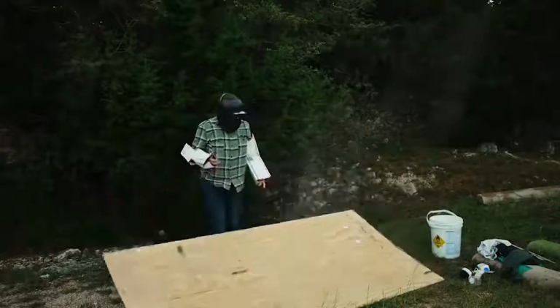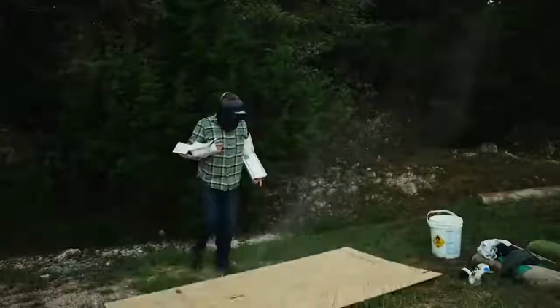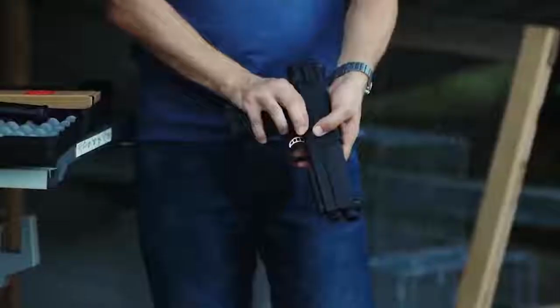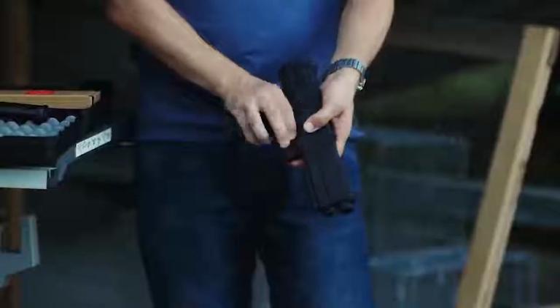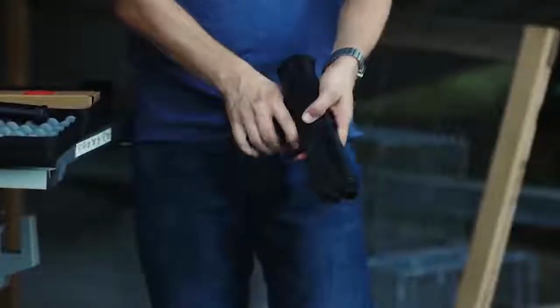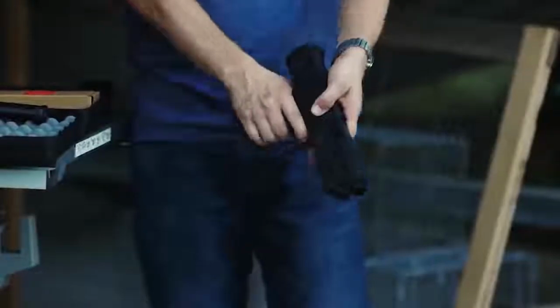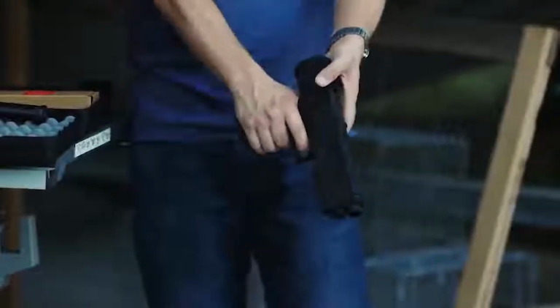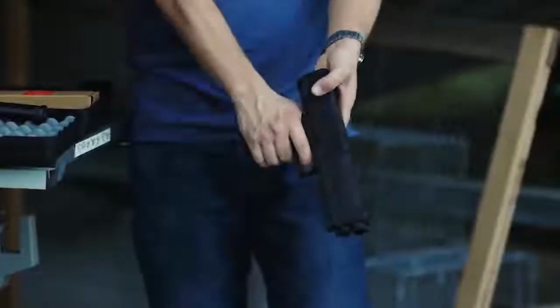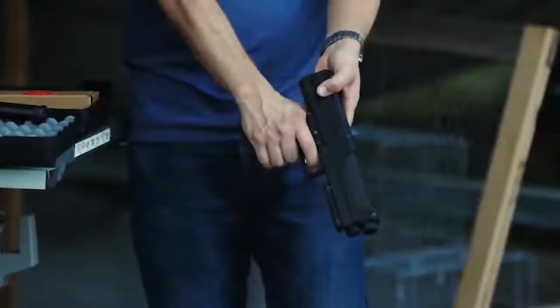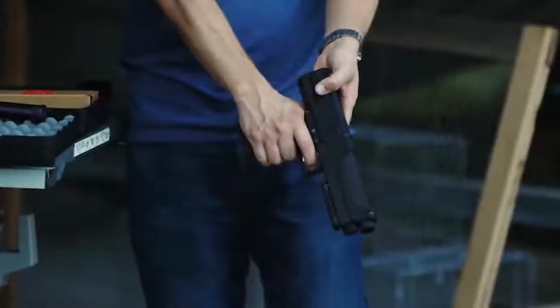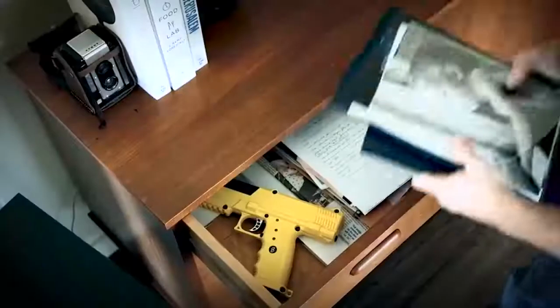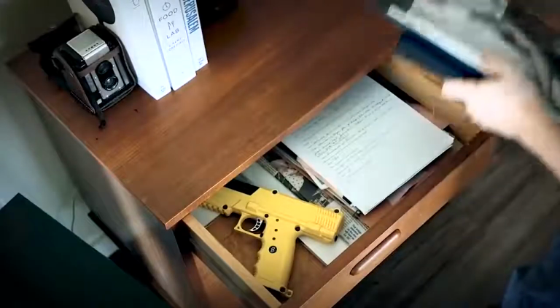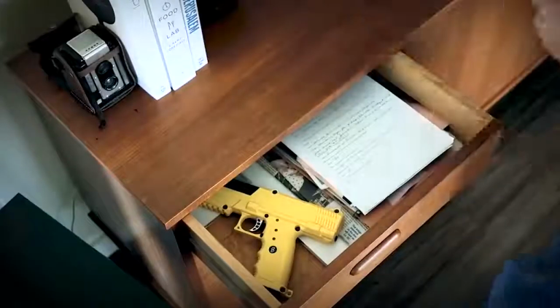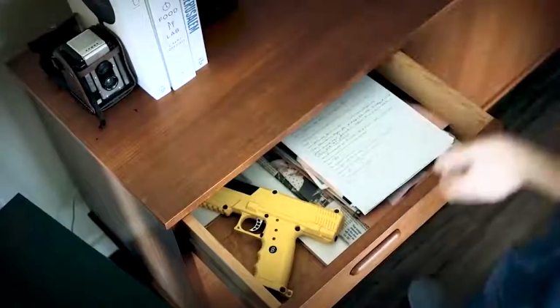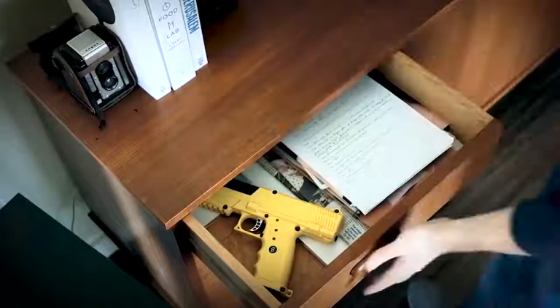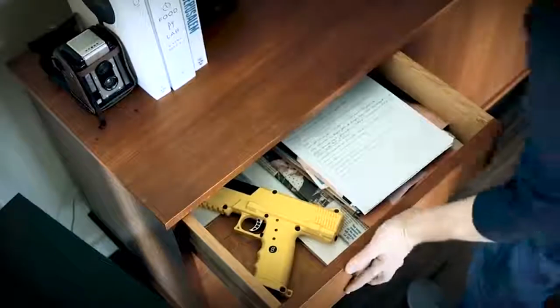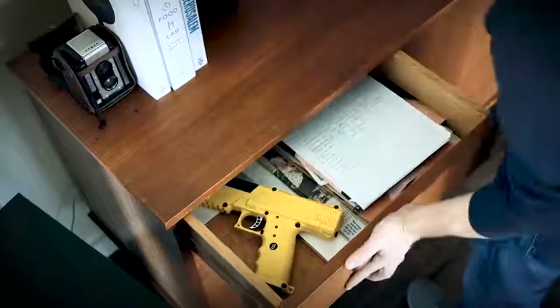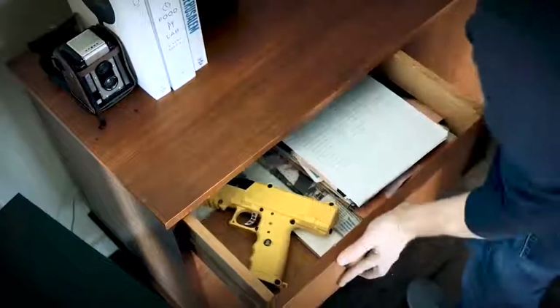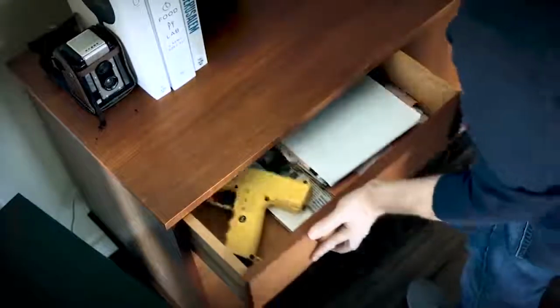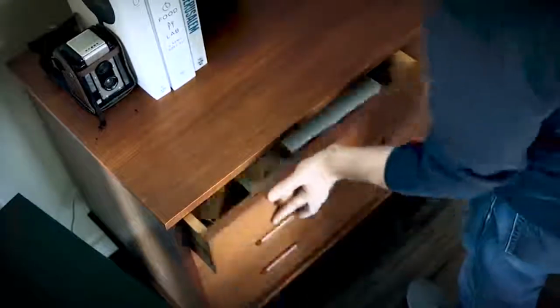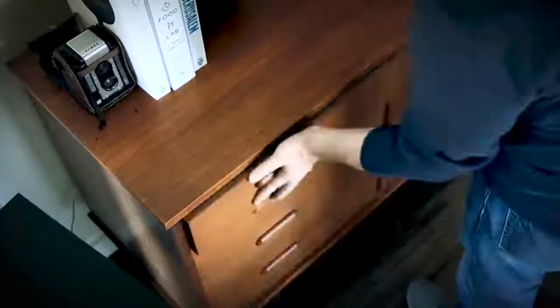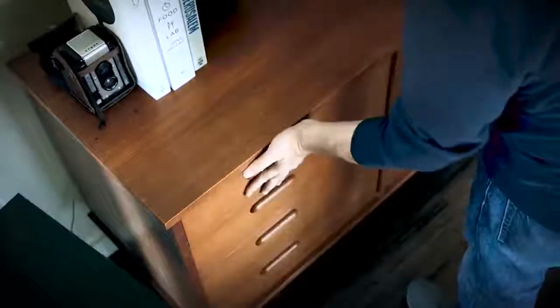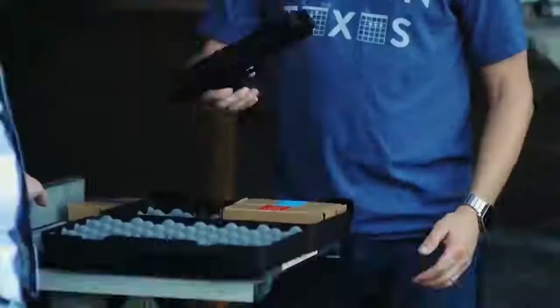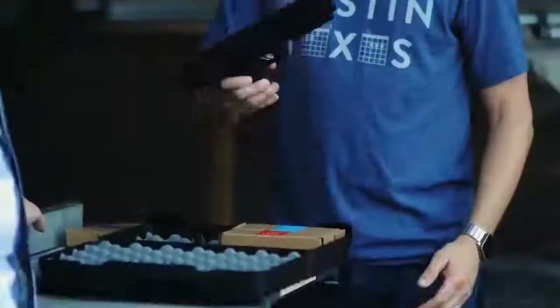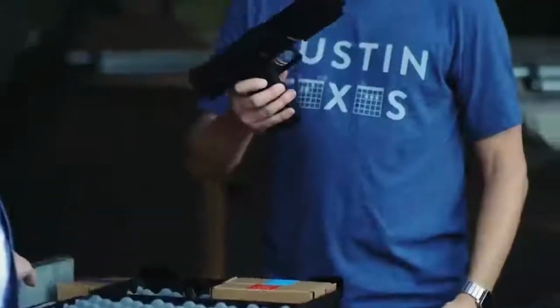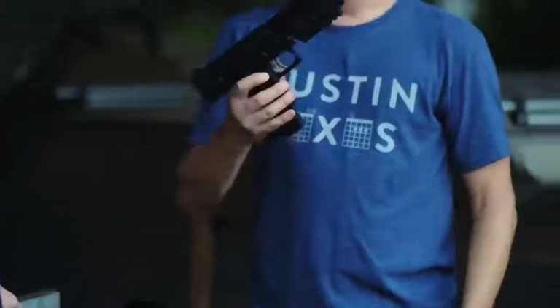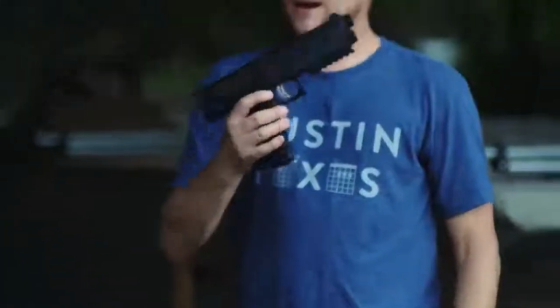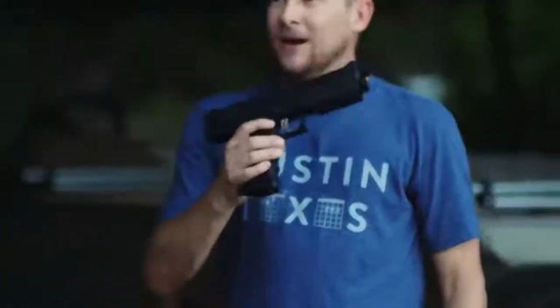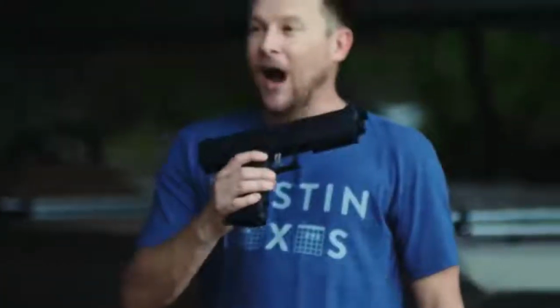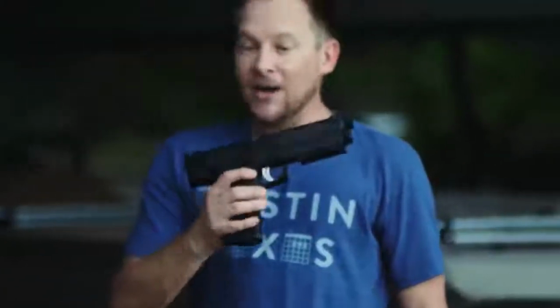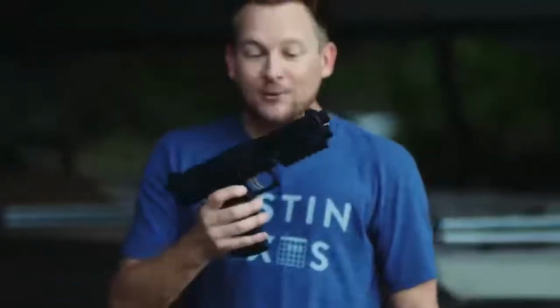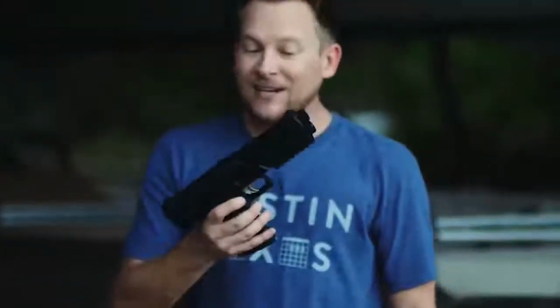The pistol comes in two colors, yellow and black, and has a cost of $350.